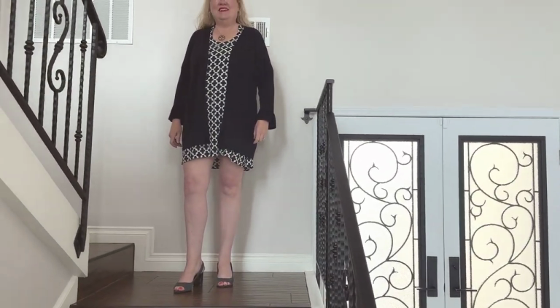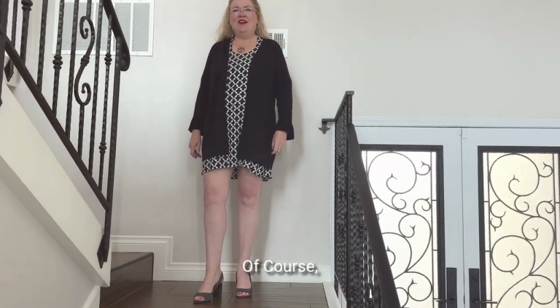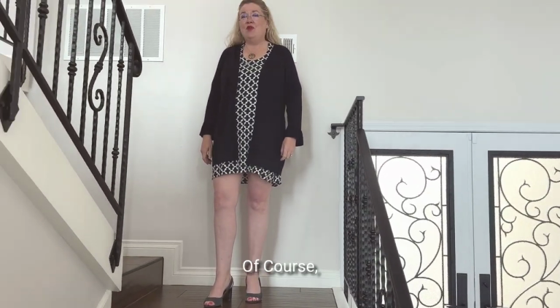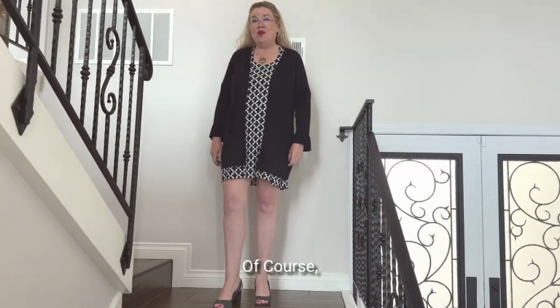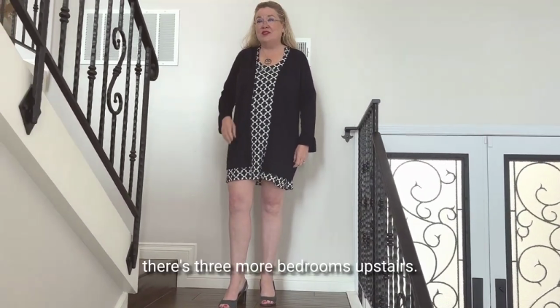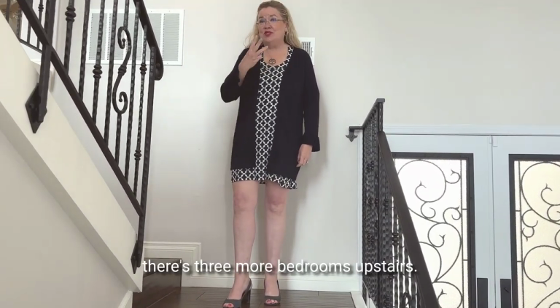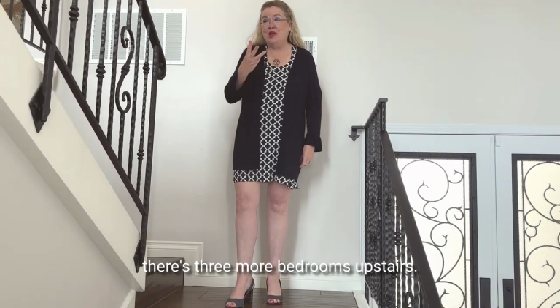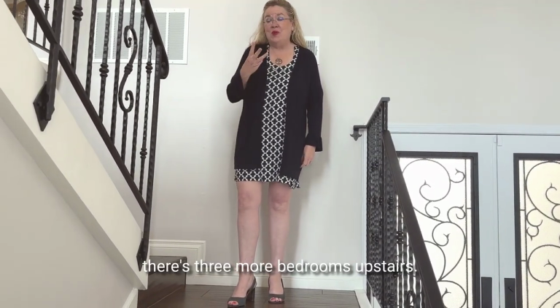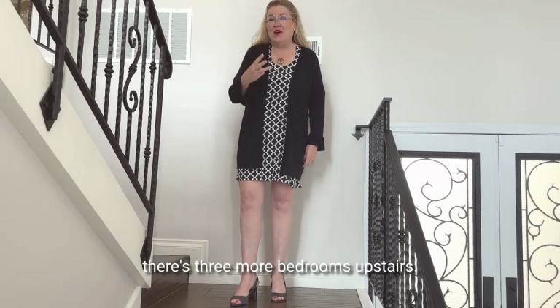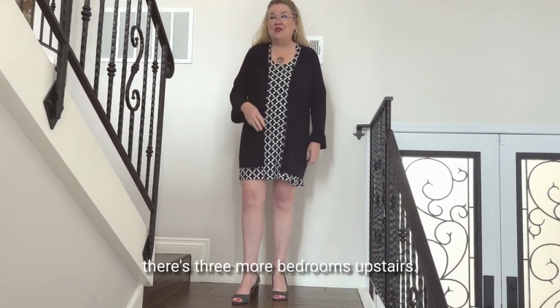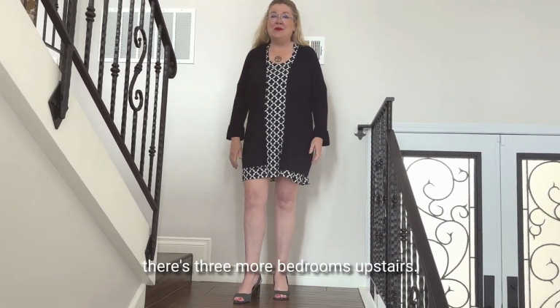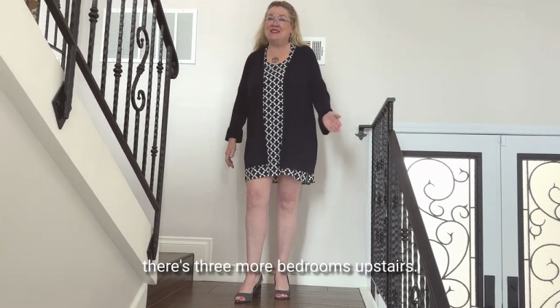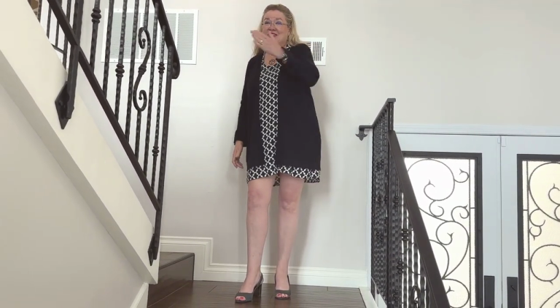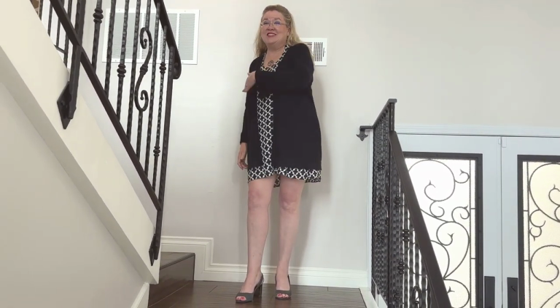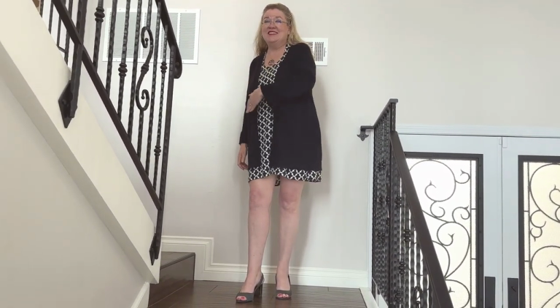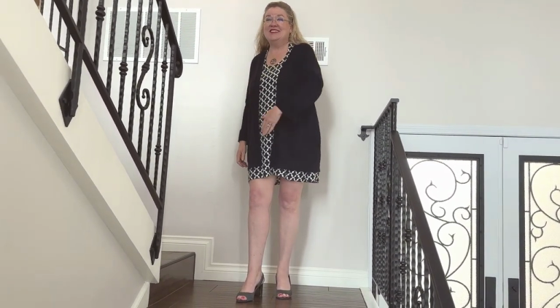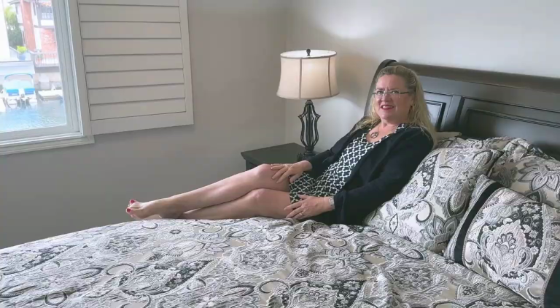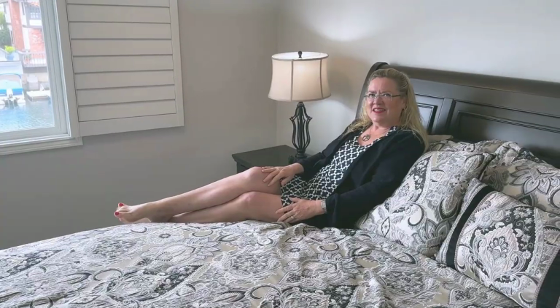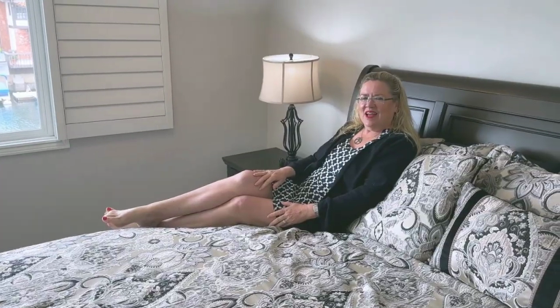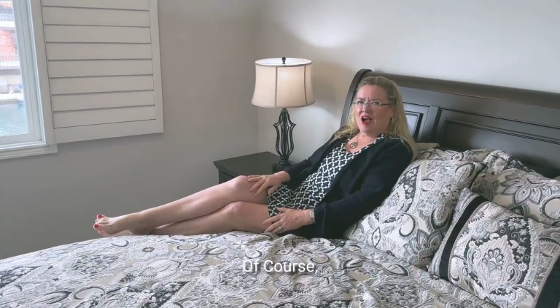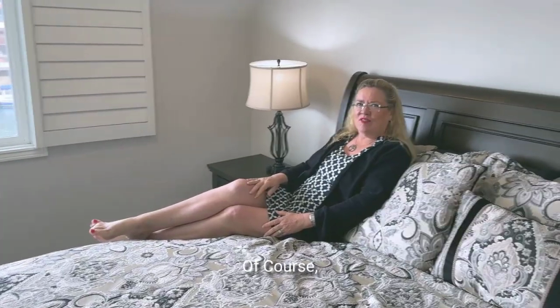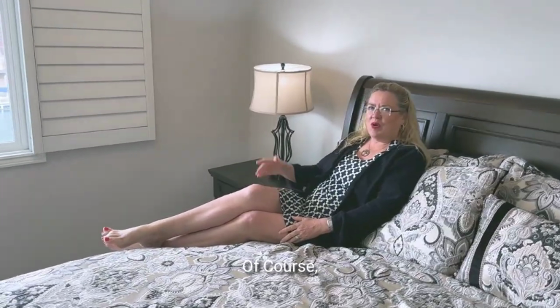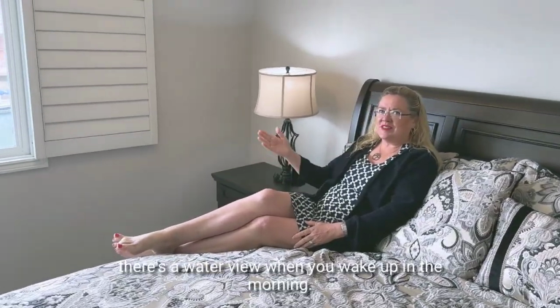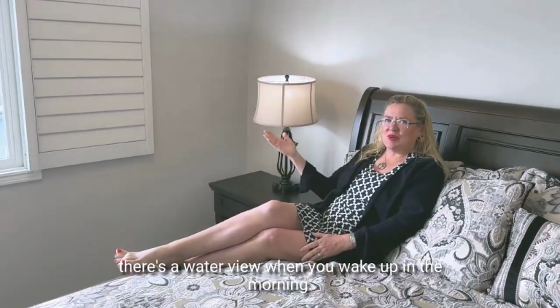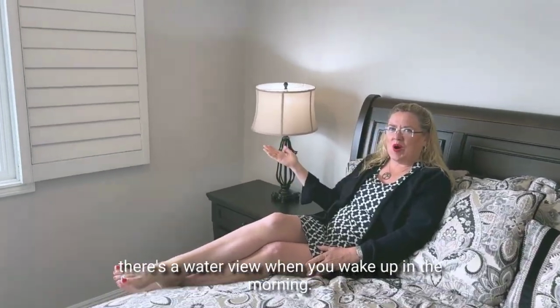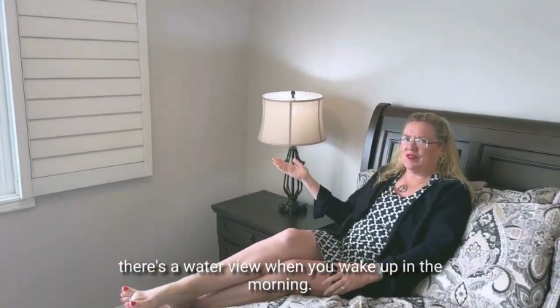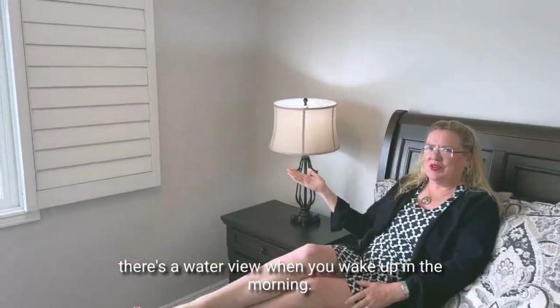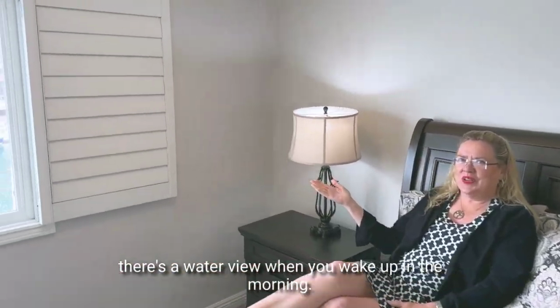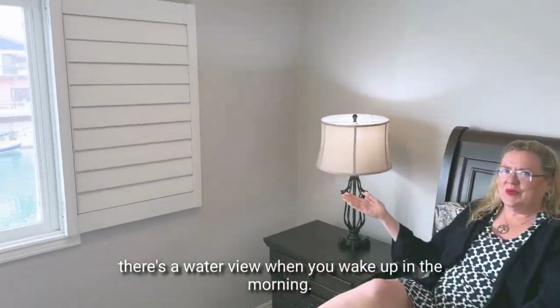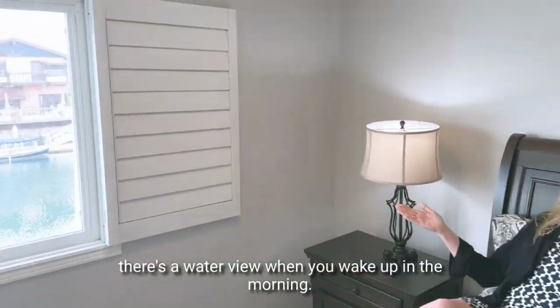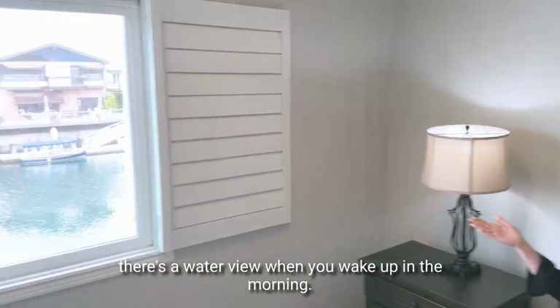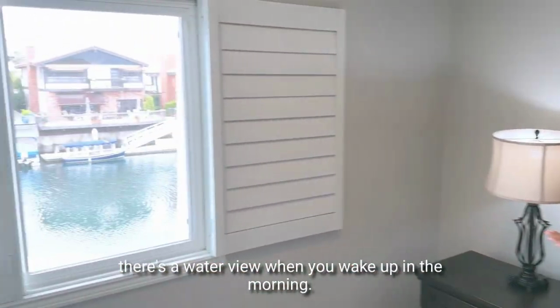Of course, there are three more bedrooms upstairs. Of course, there's a water view when you wake up in the morning.